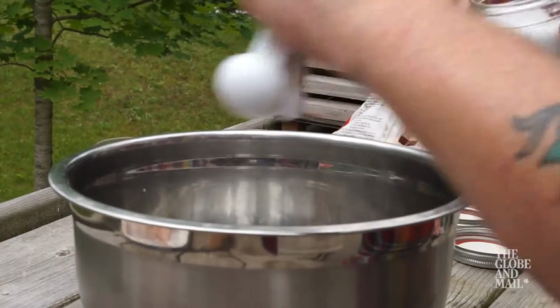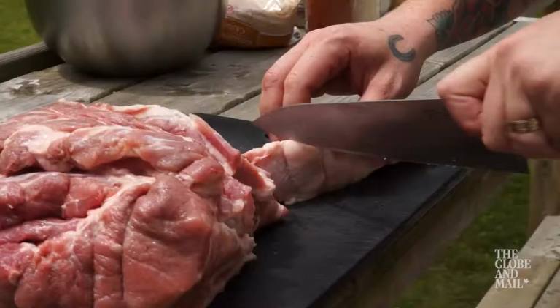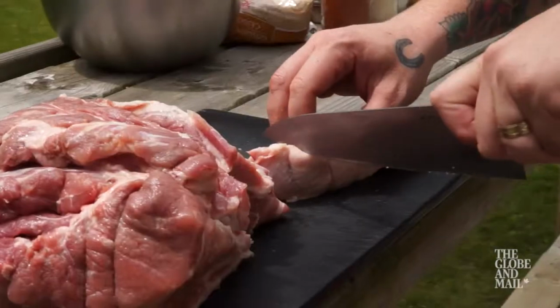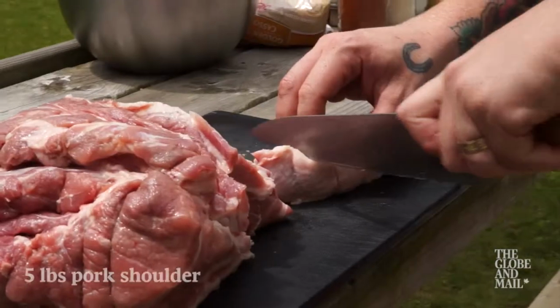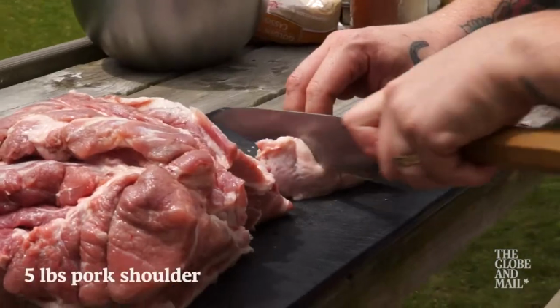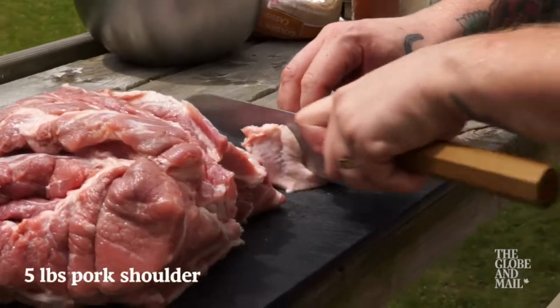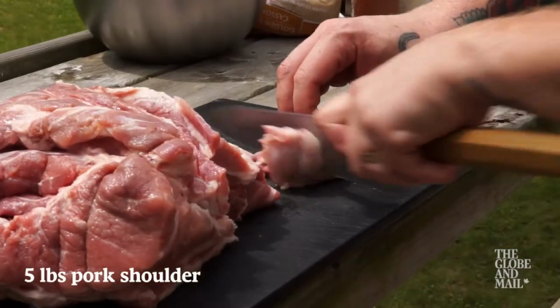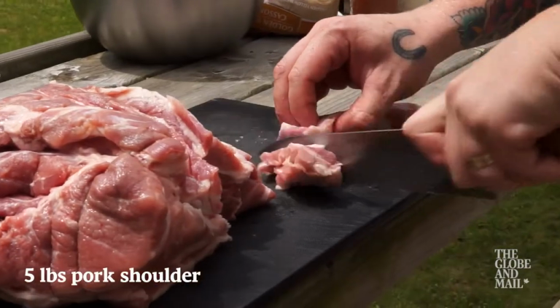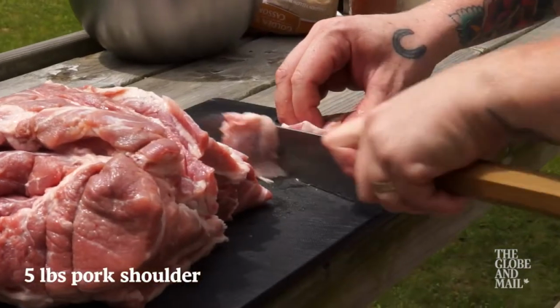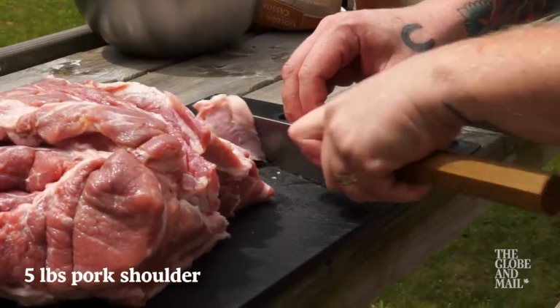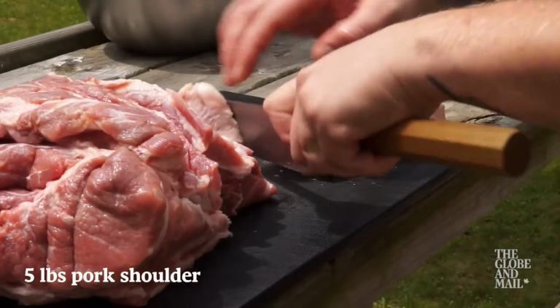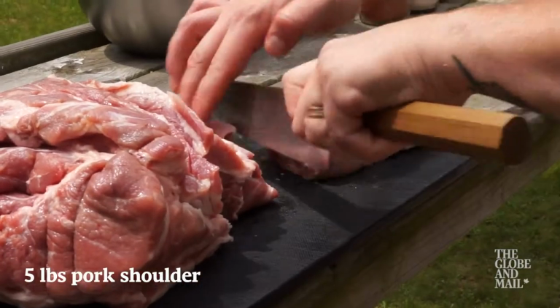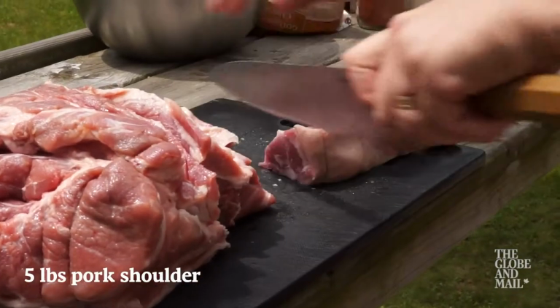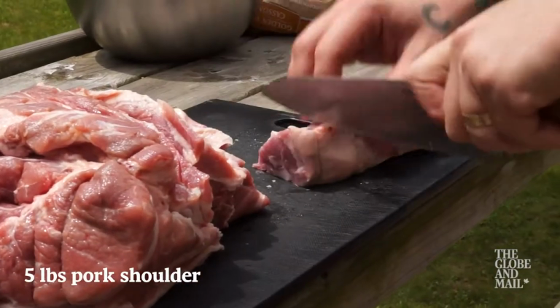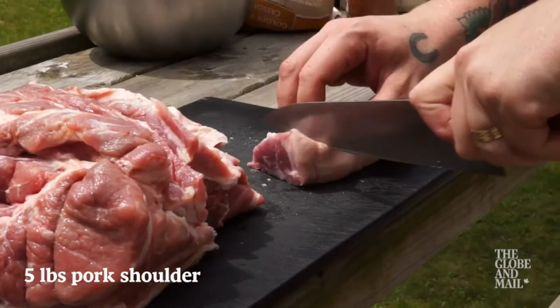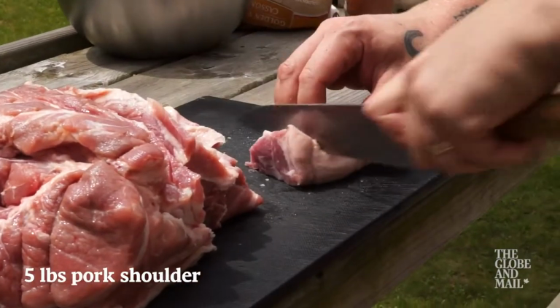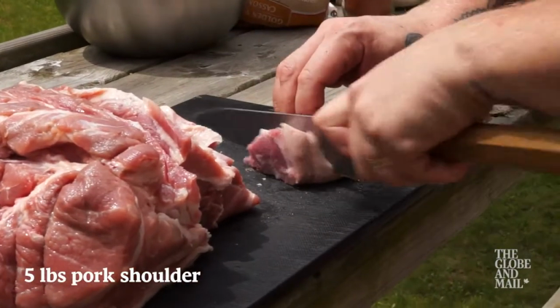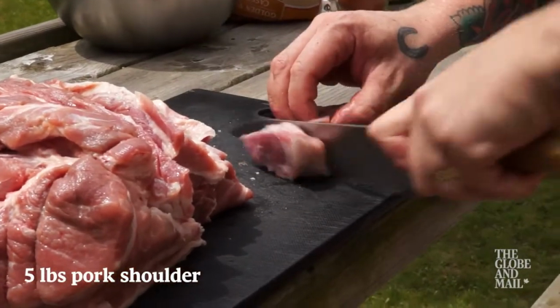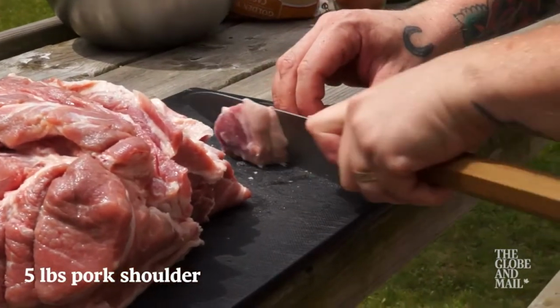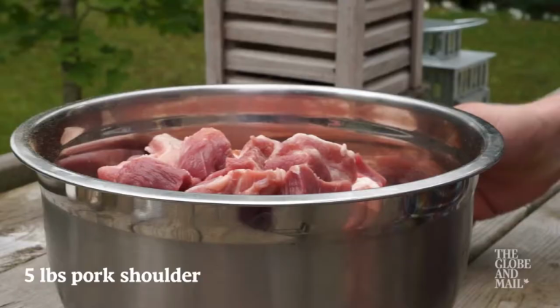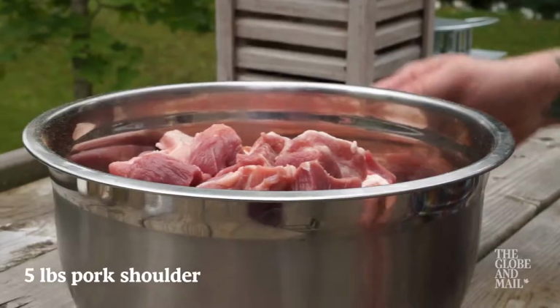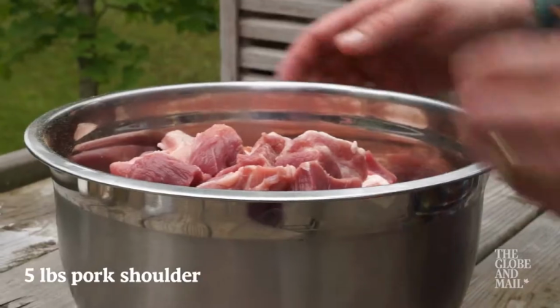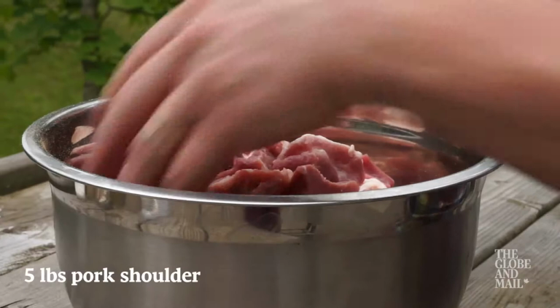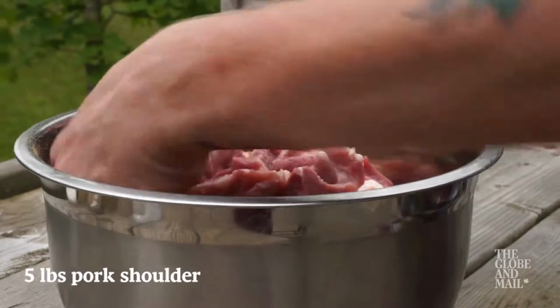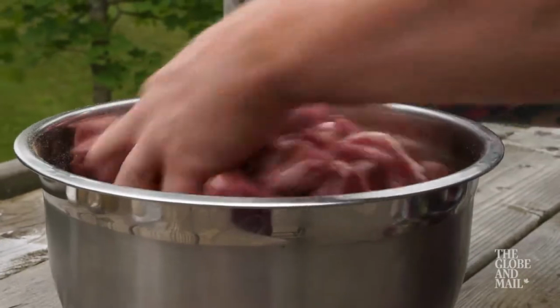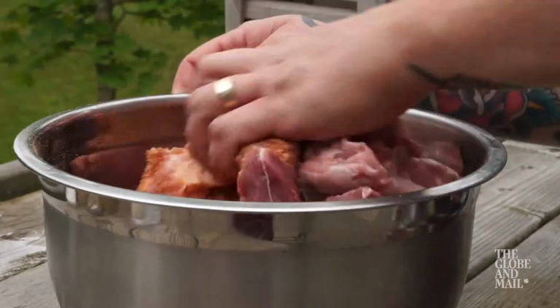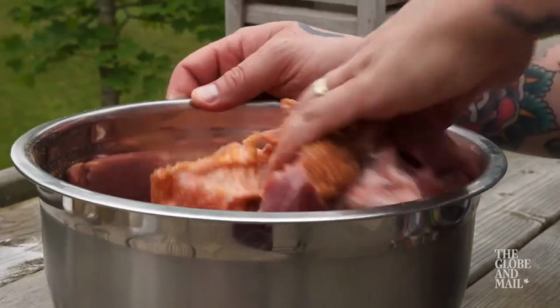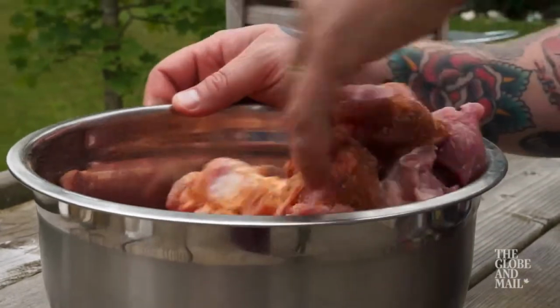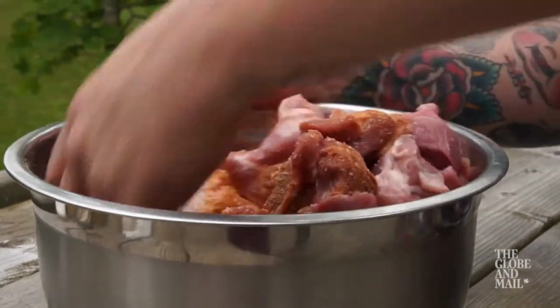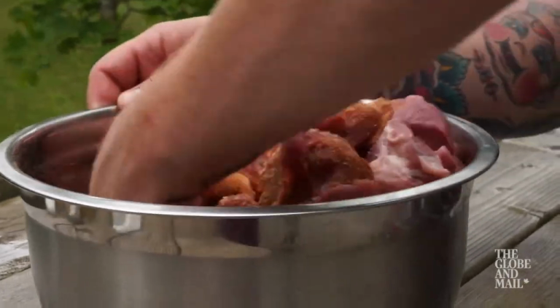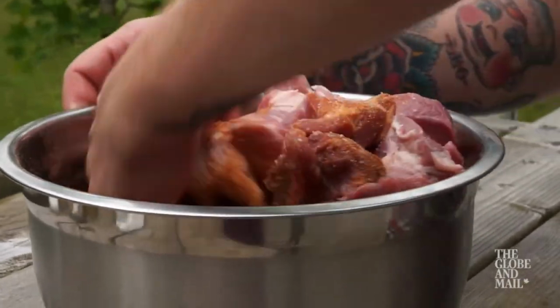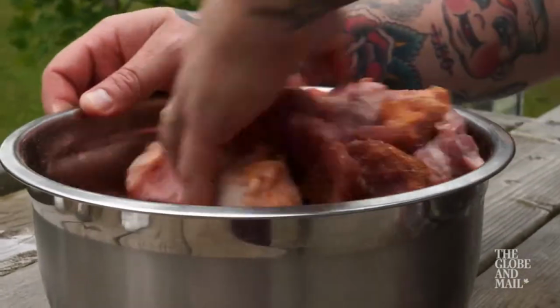Then take five pounds of deboned pork shoulder cut into one inch cubes and work in the rub.